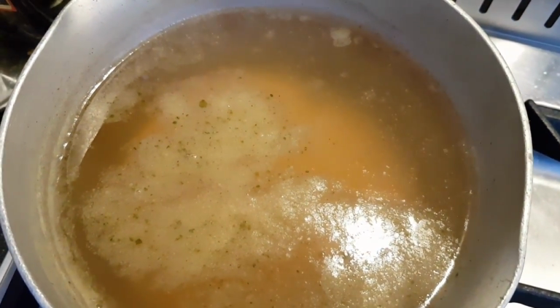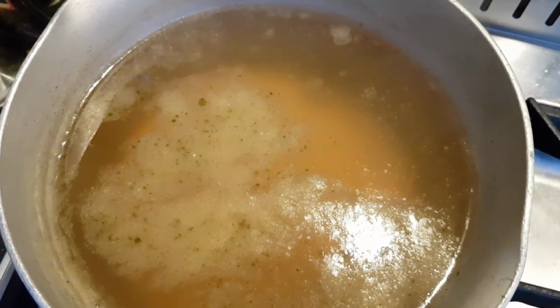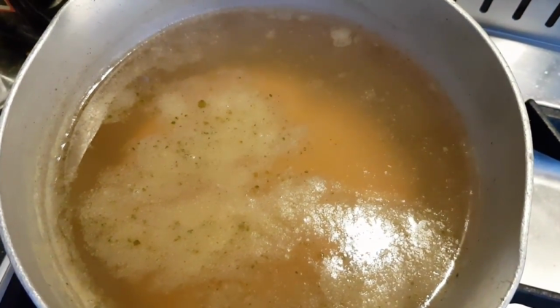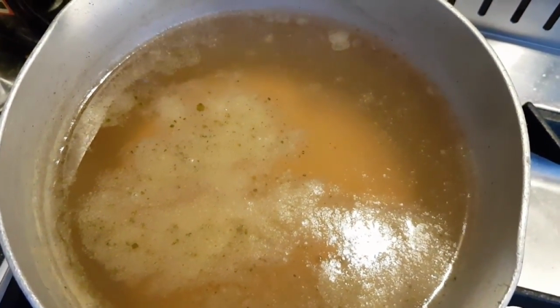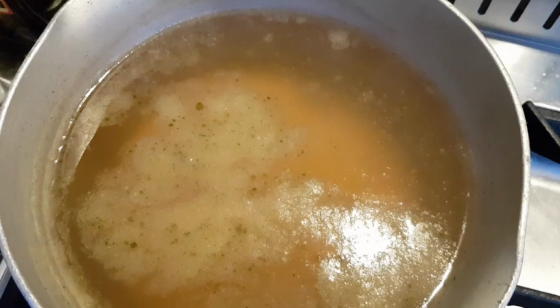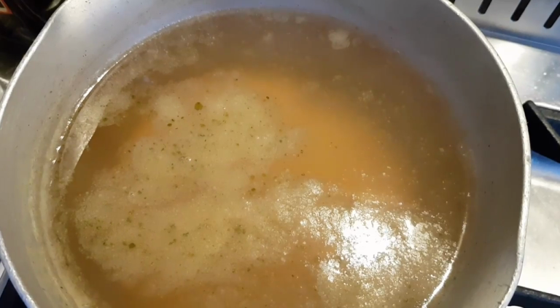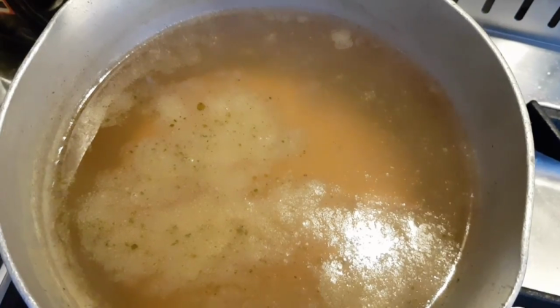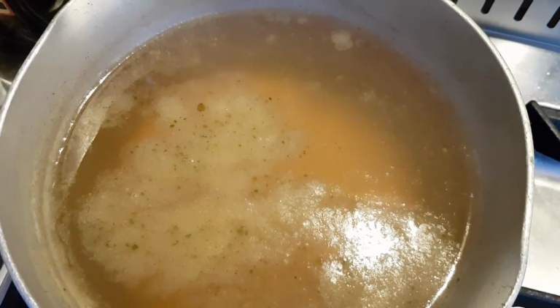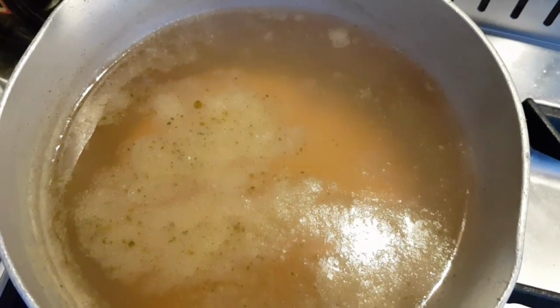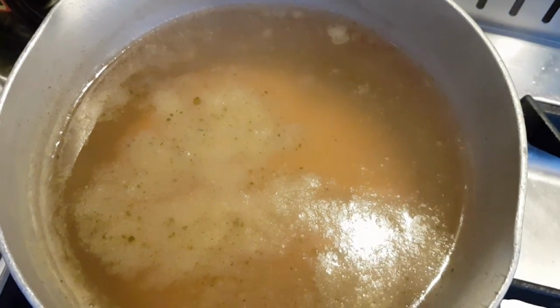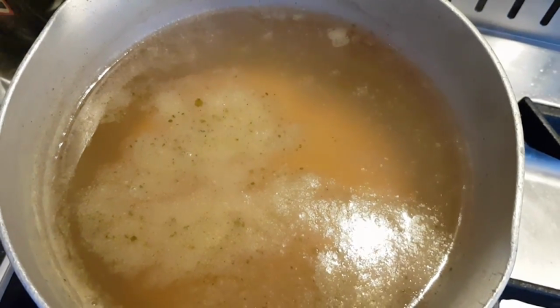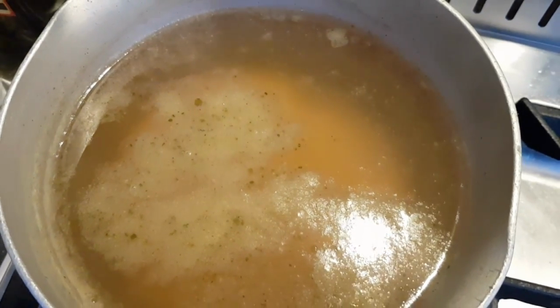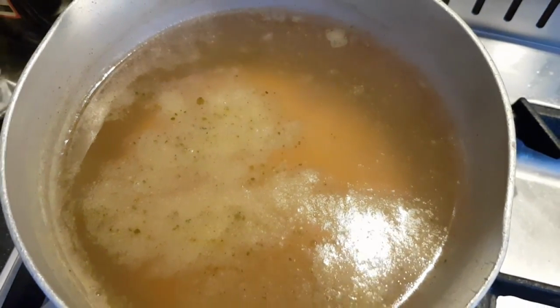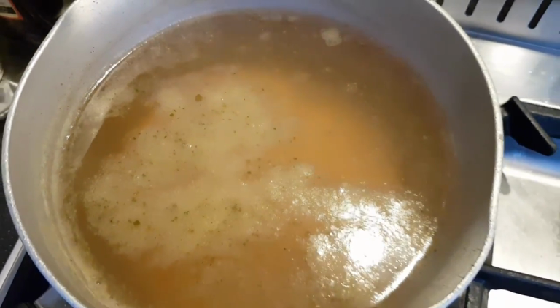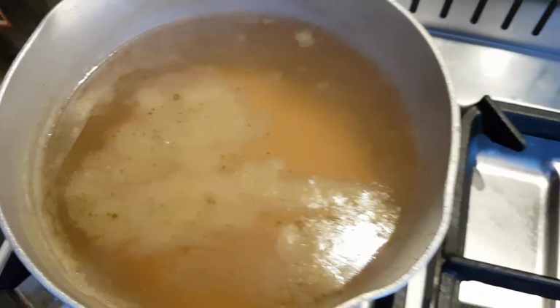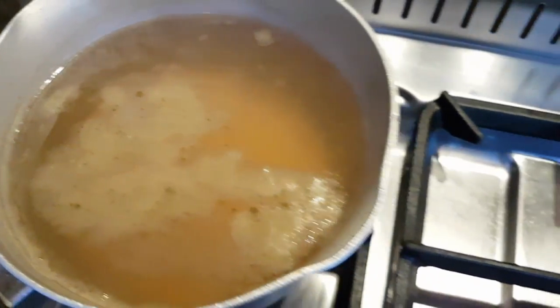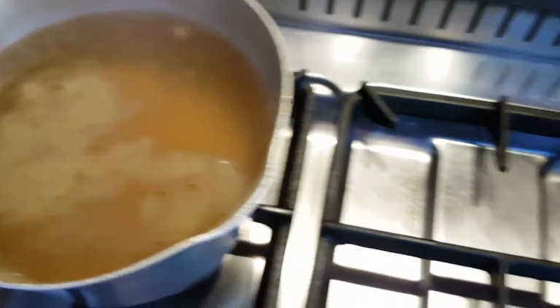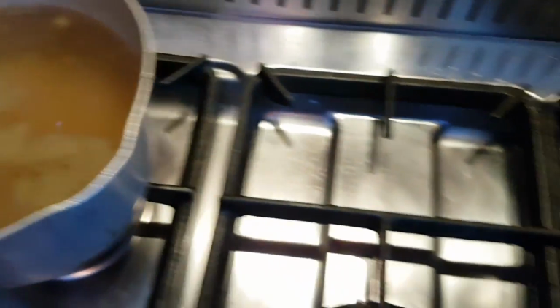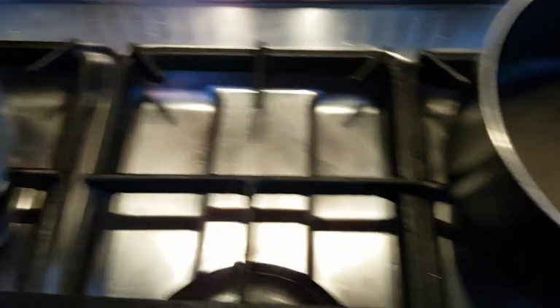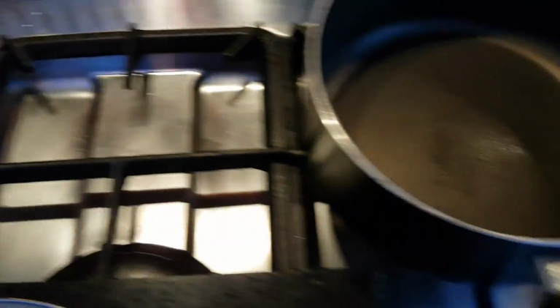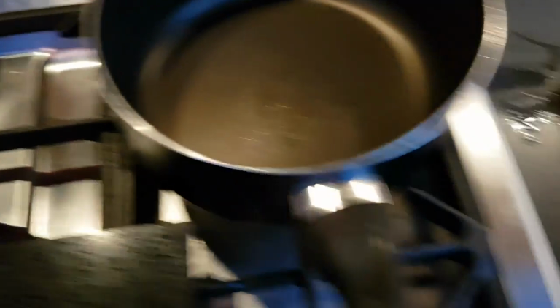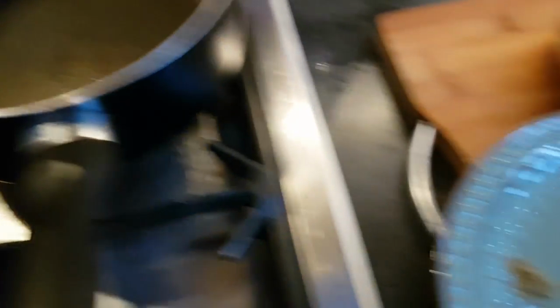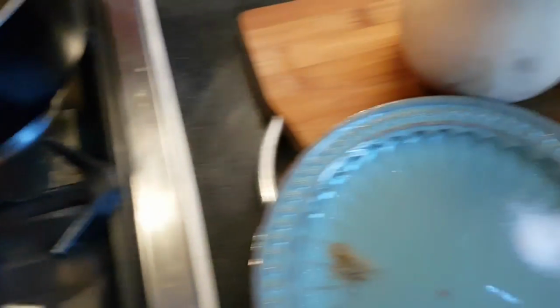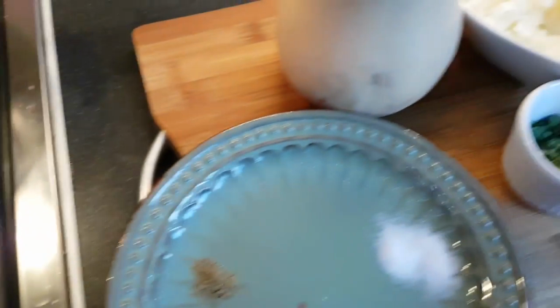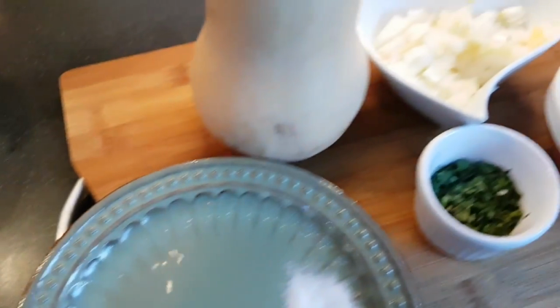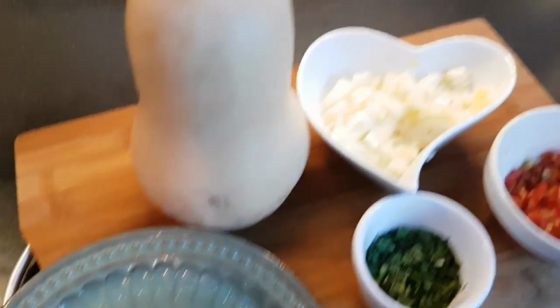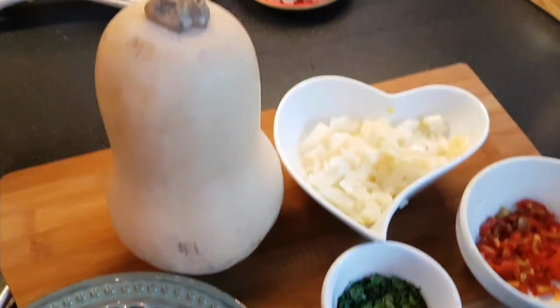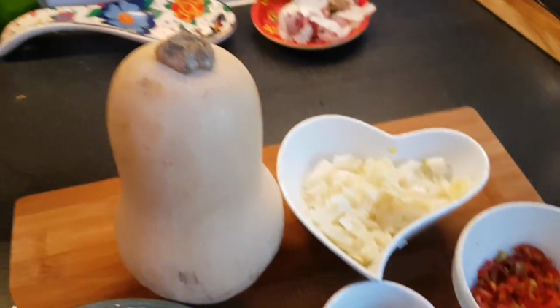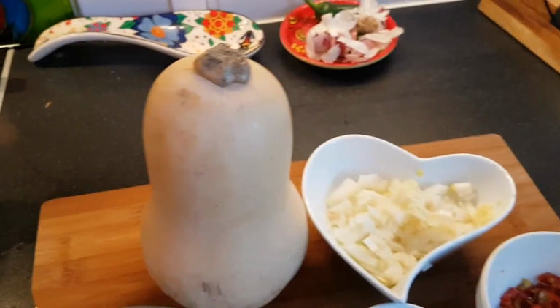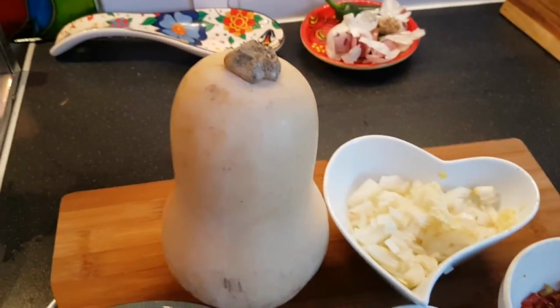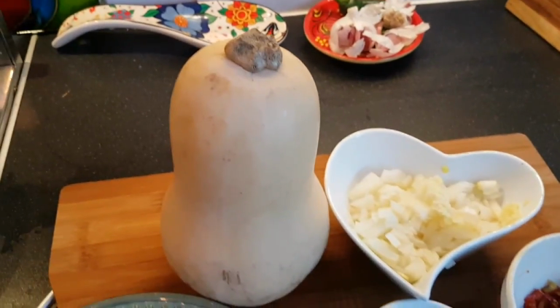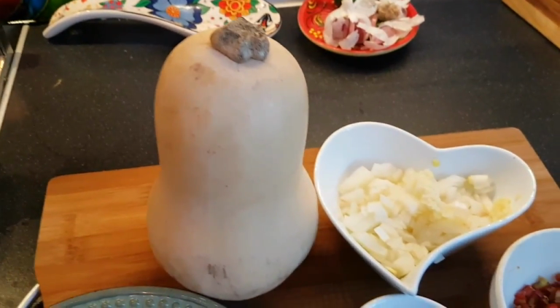Over on my cooker I've got some chicken stock heating up — I've just used a chicken stock cube. Now I'm going to prep up this butternut squash and show you how to do it.